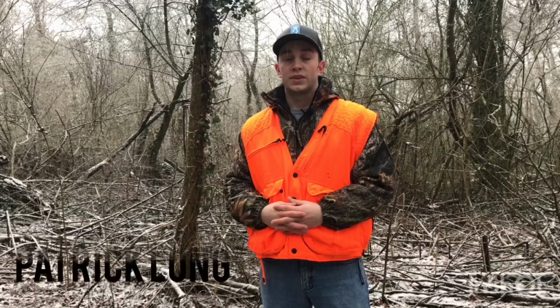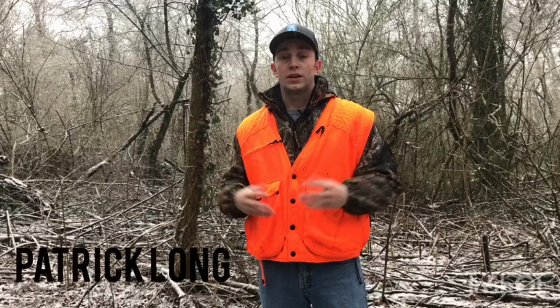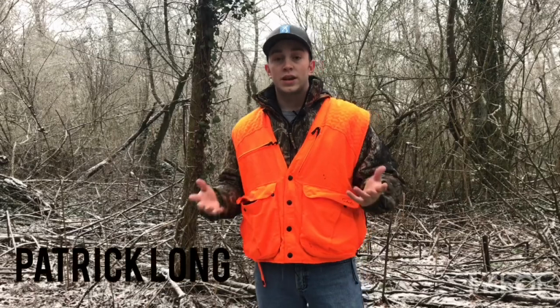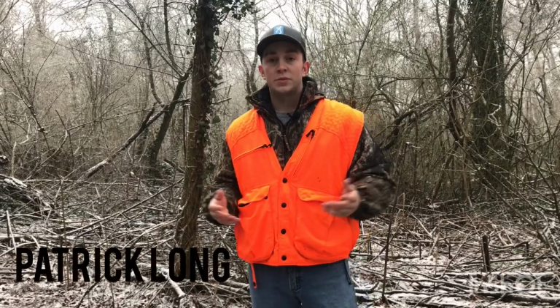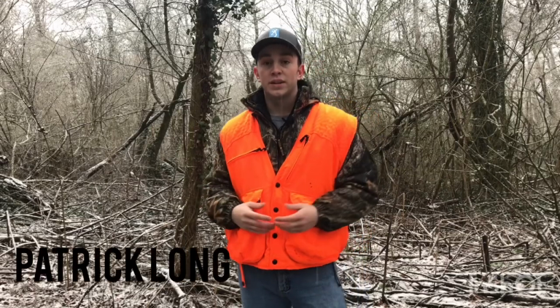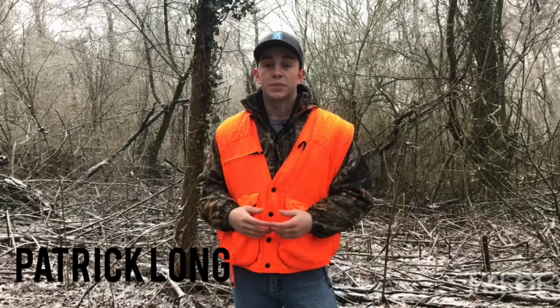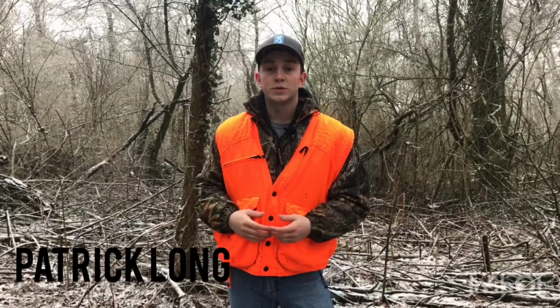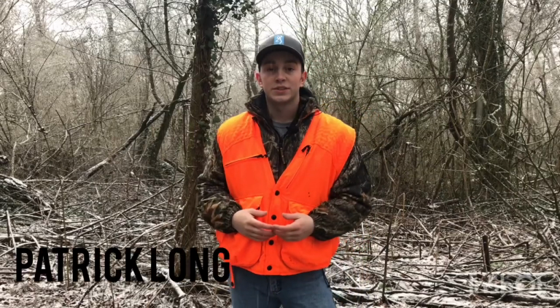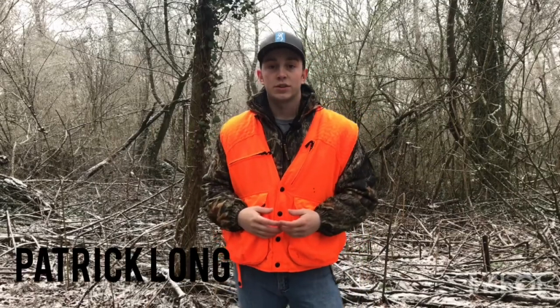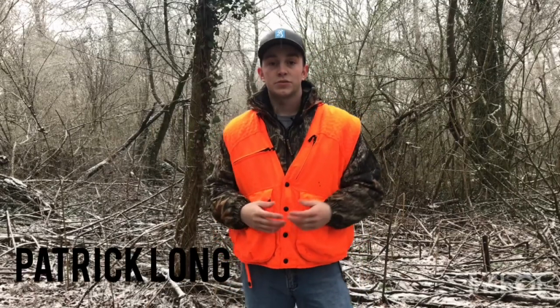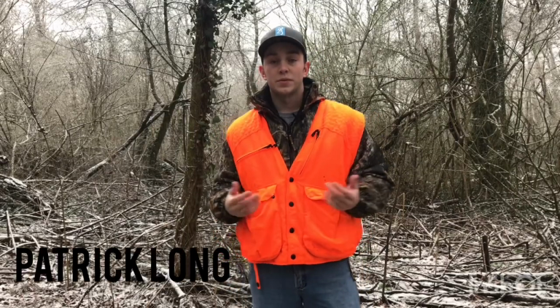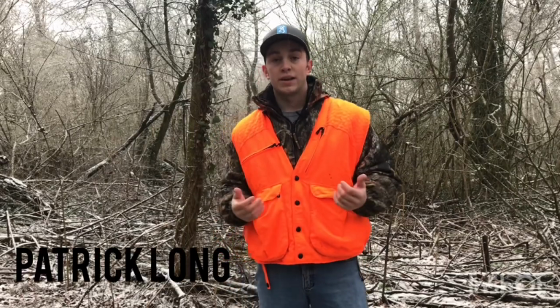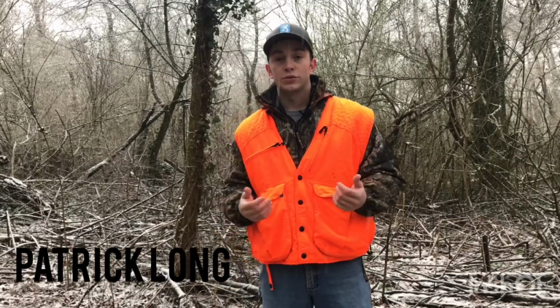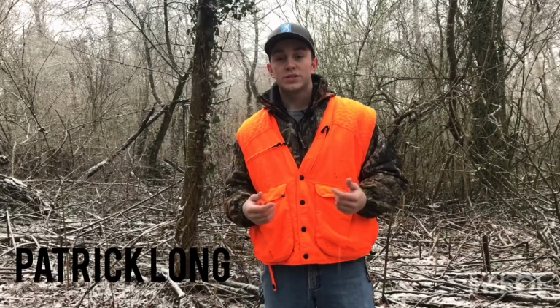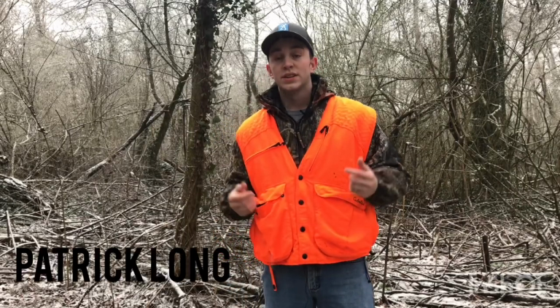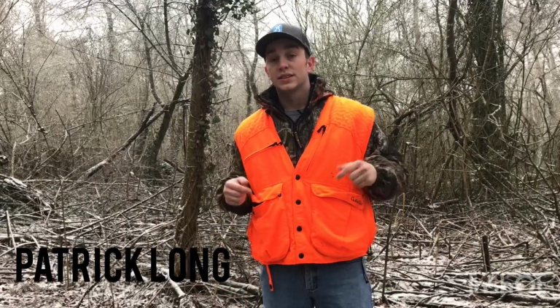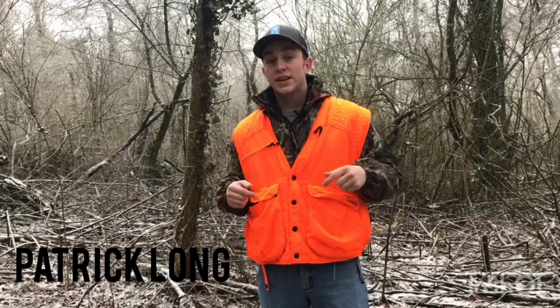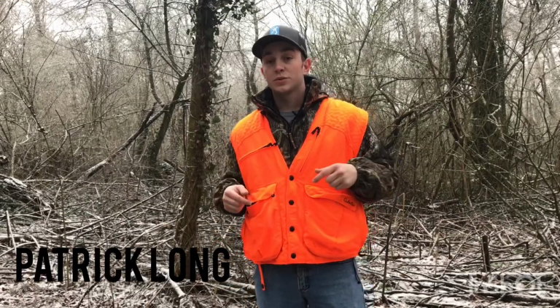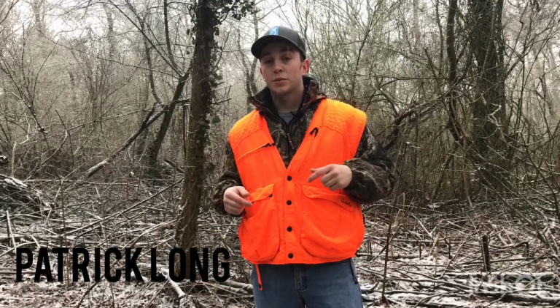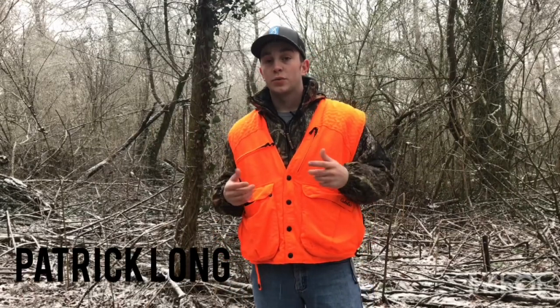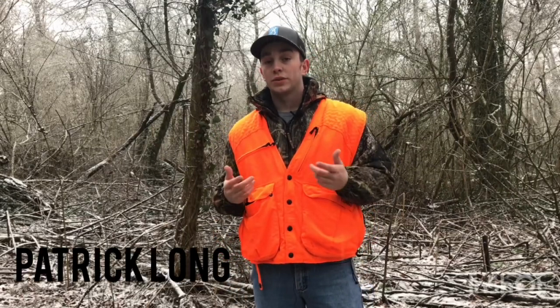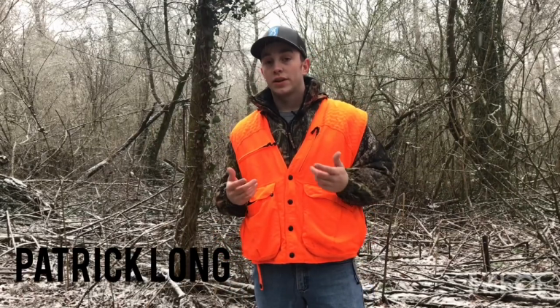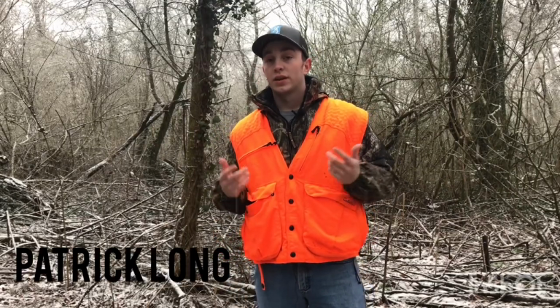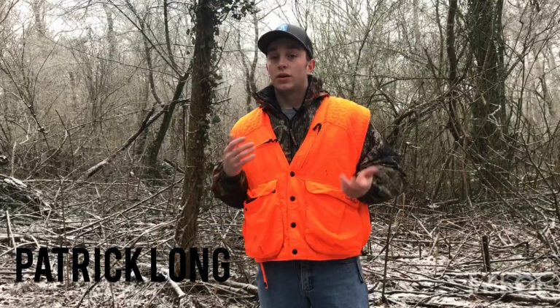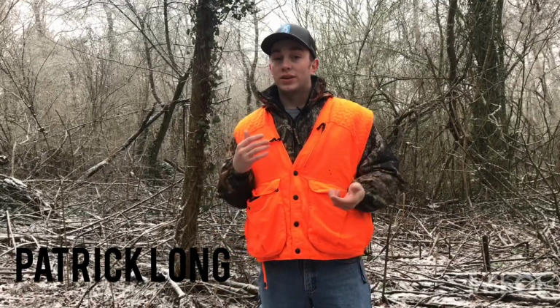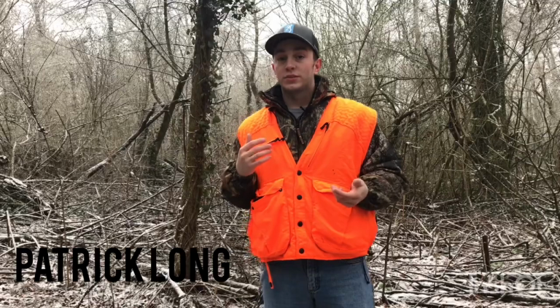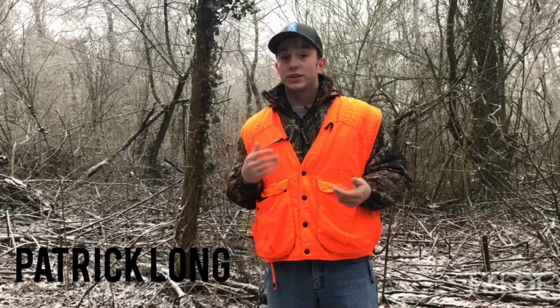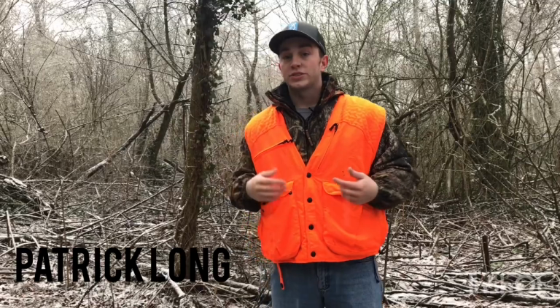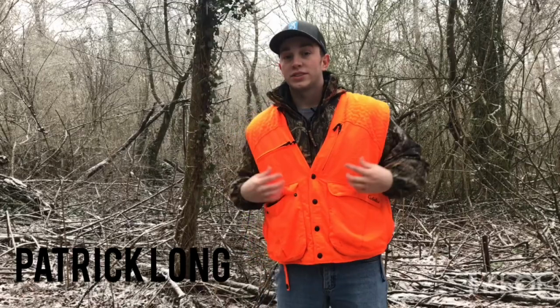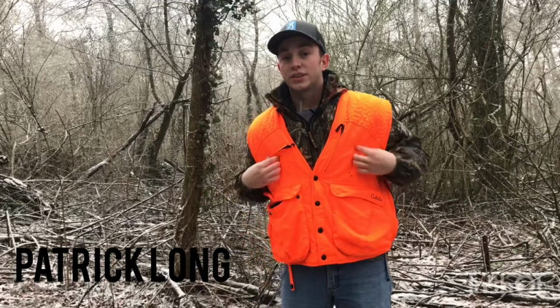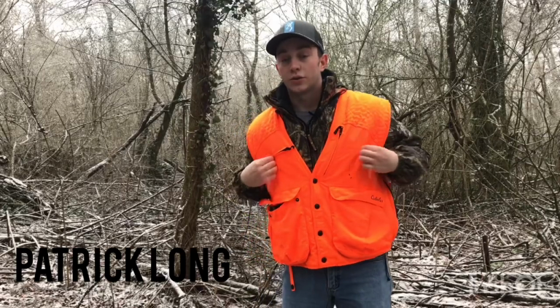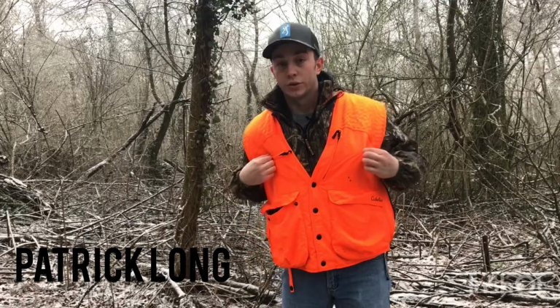Hey everybody, my name is Patrick Long from Omega Outdoors. Today I'm going to talk about whether or not white-tailed deer can actually see the color orange.